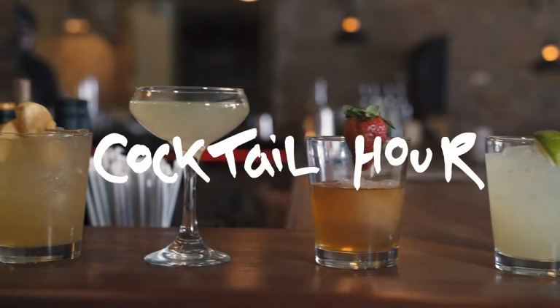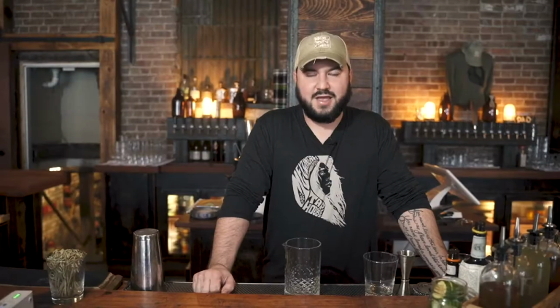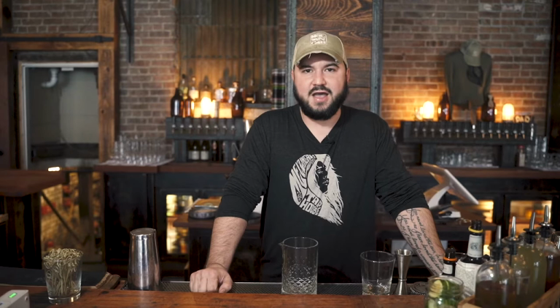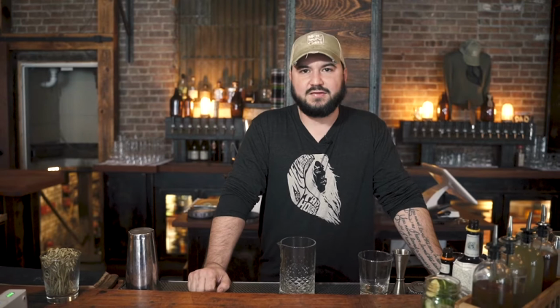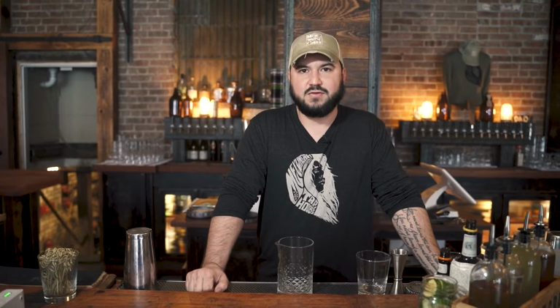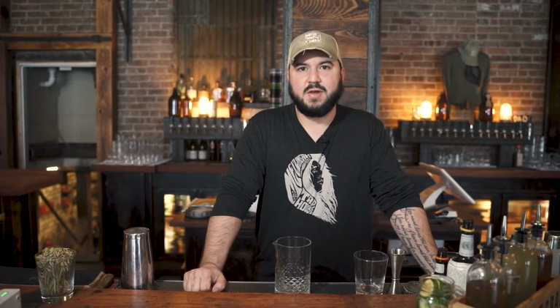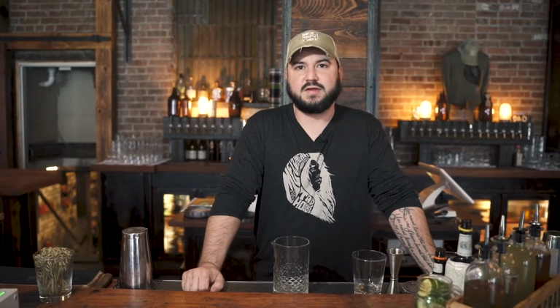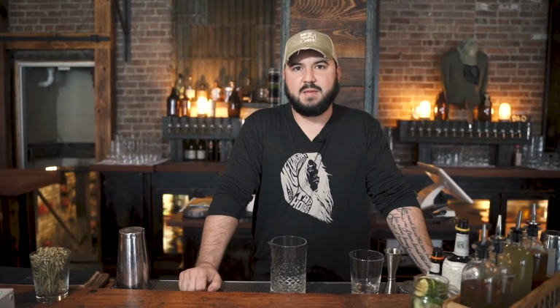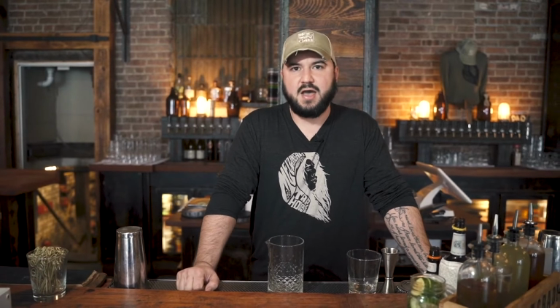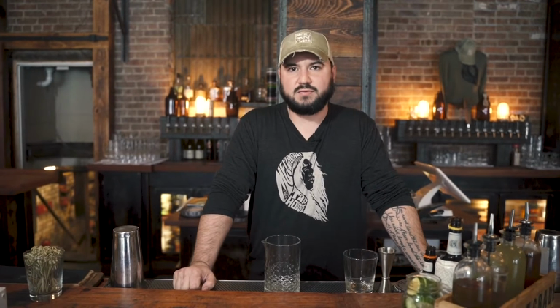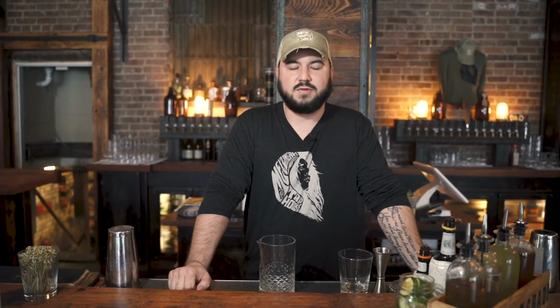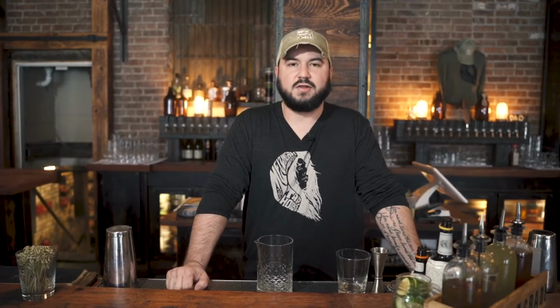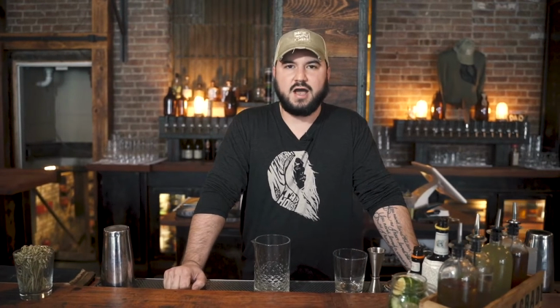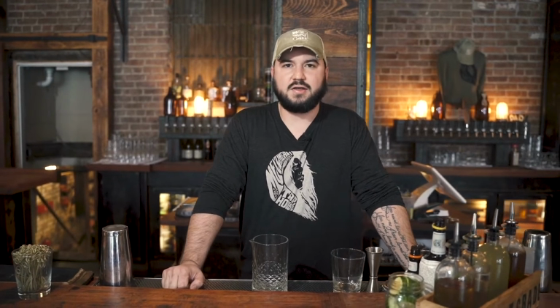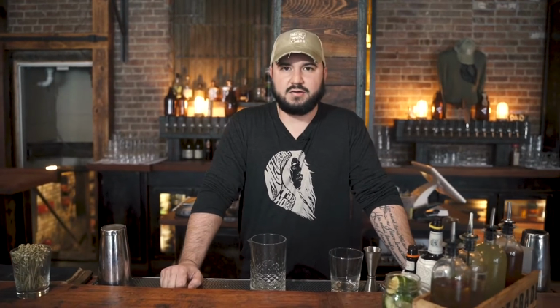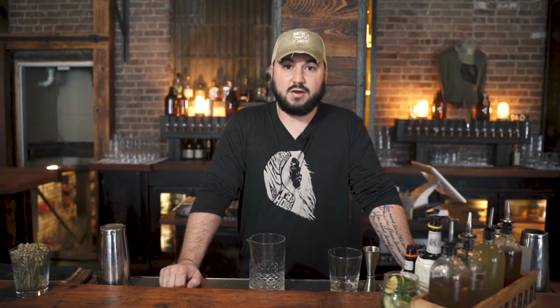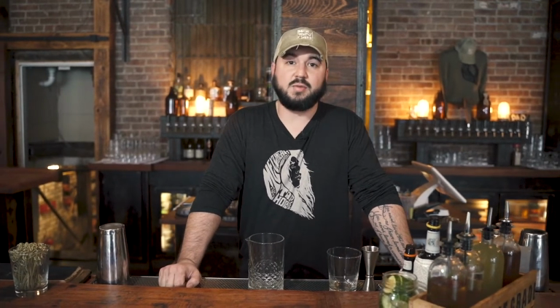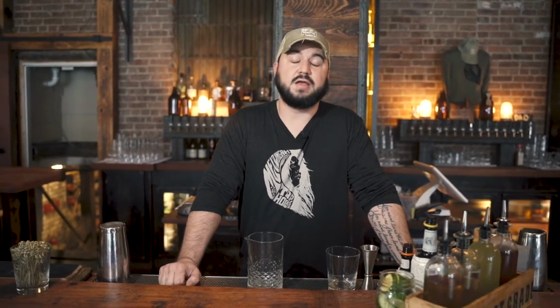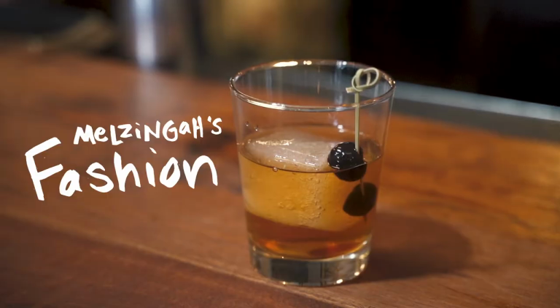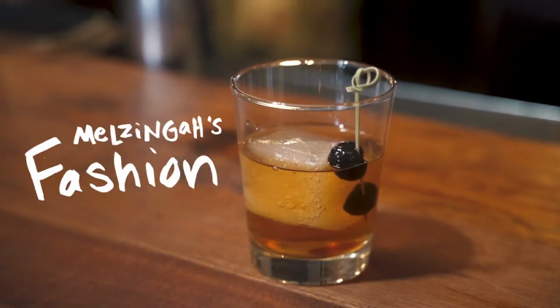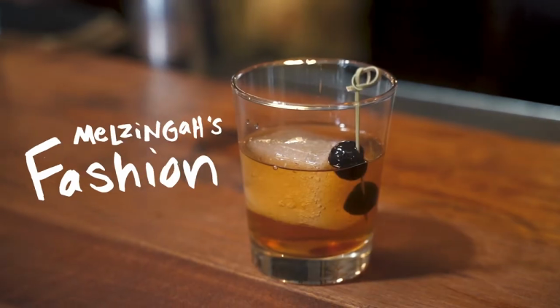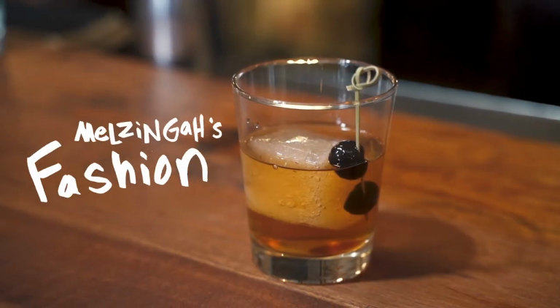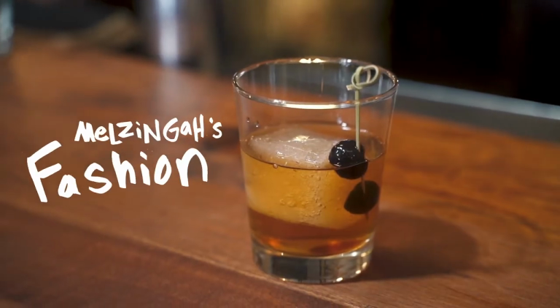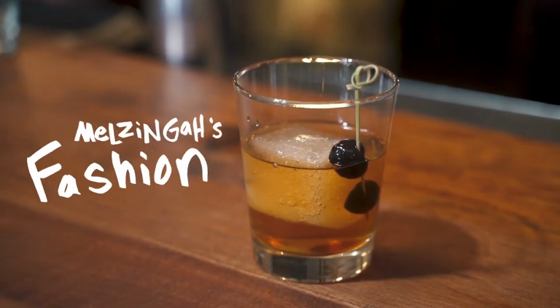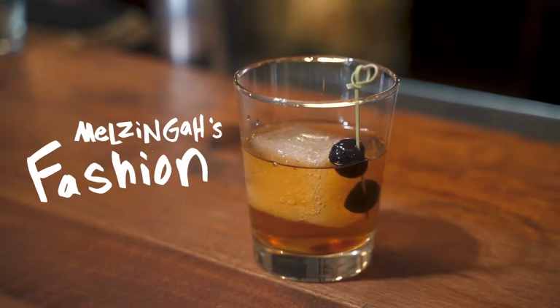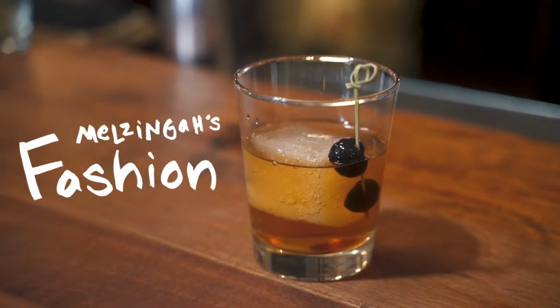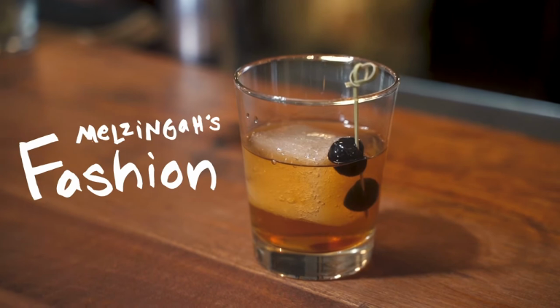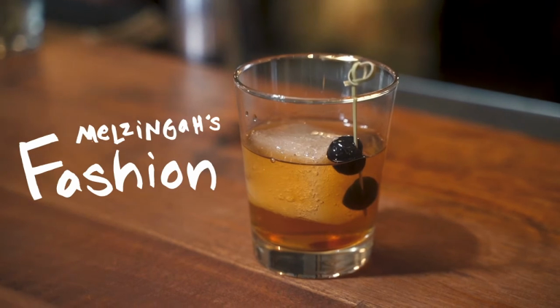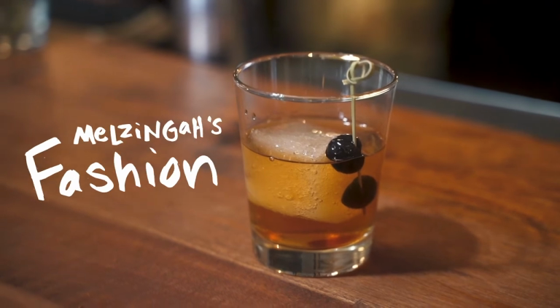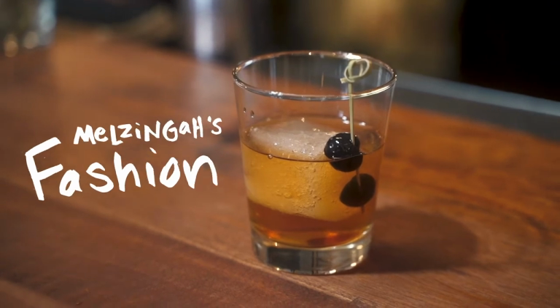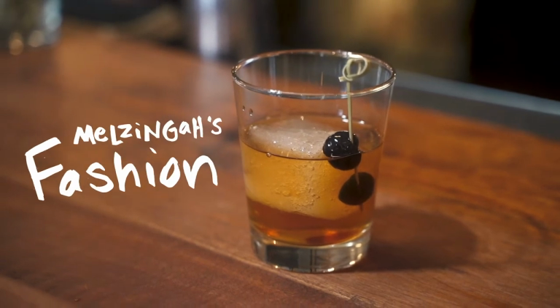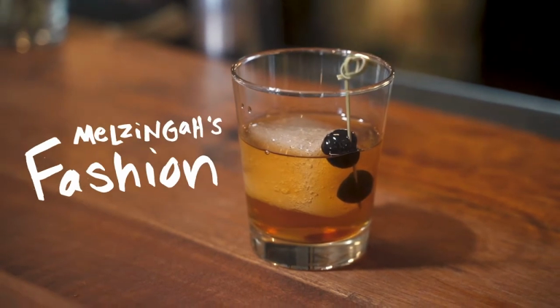Hey guys, it's Luke from Melzinga Tap House with another cocktail hour. Today we're going to be making our Melzinga fashion, which is our take on the classic old-fashioned.